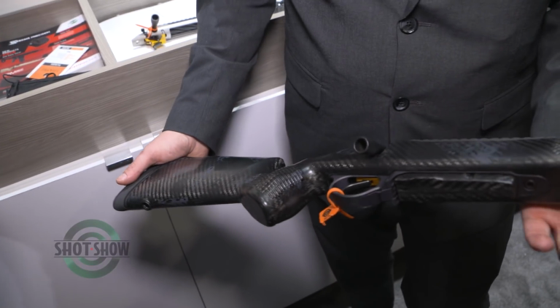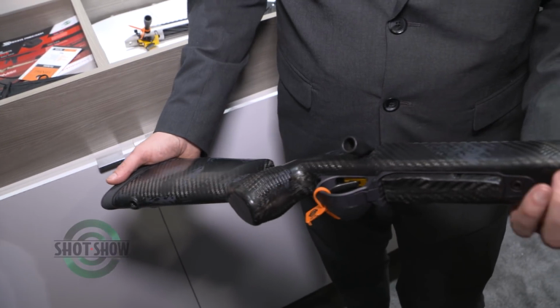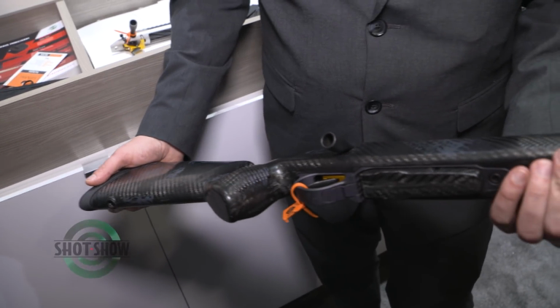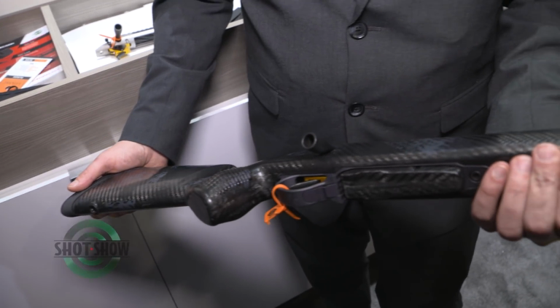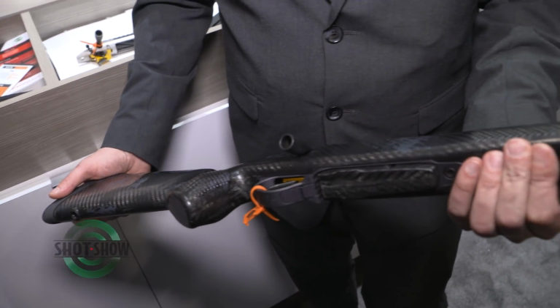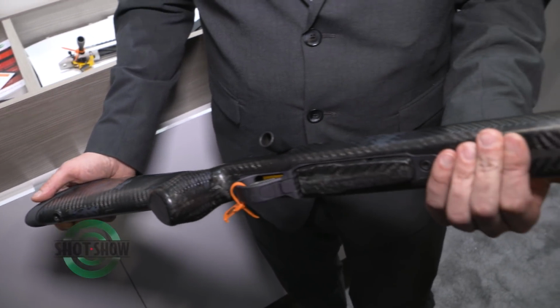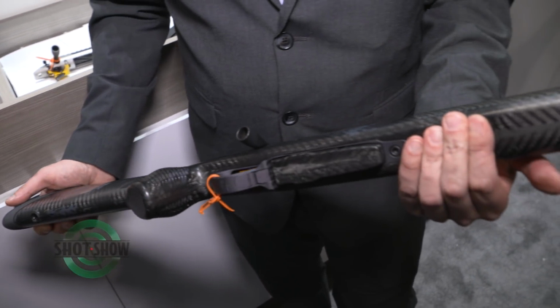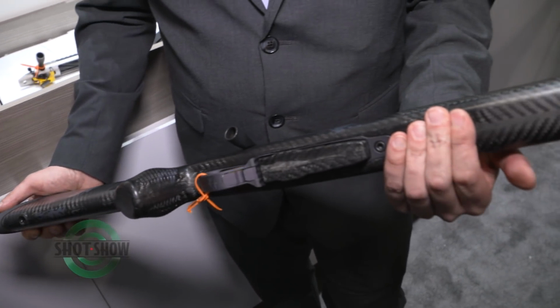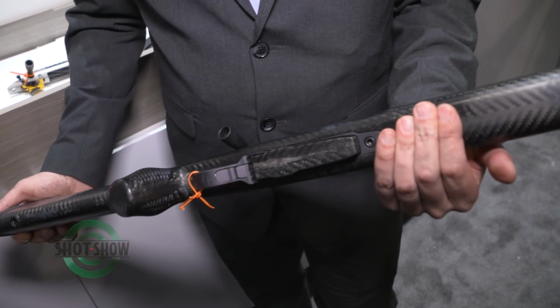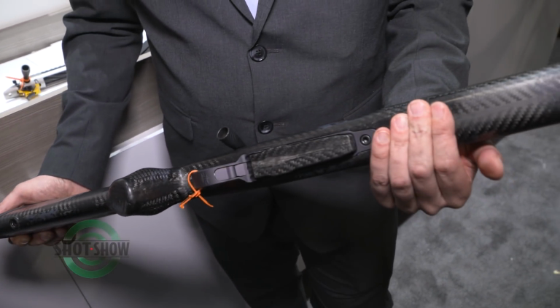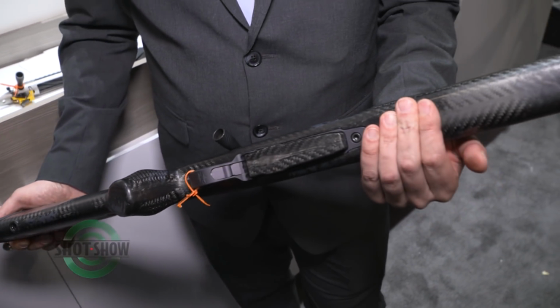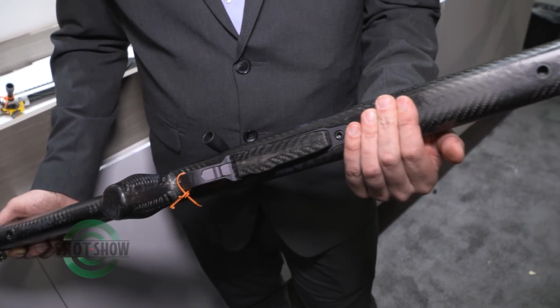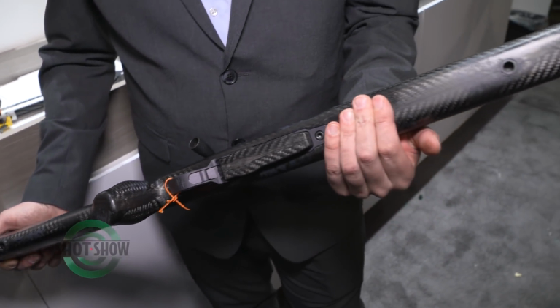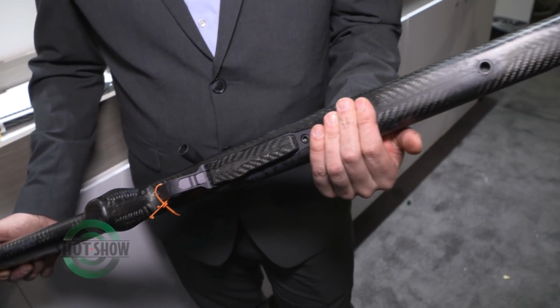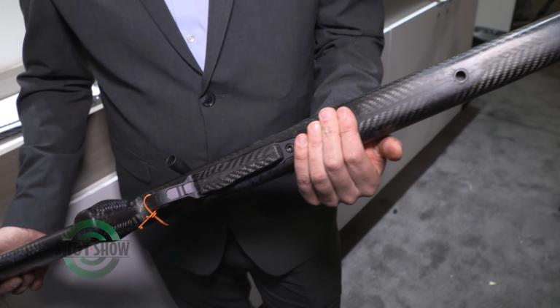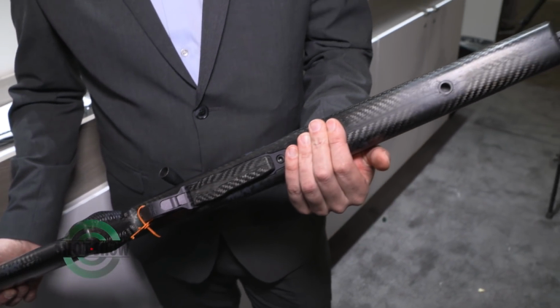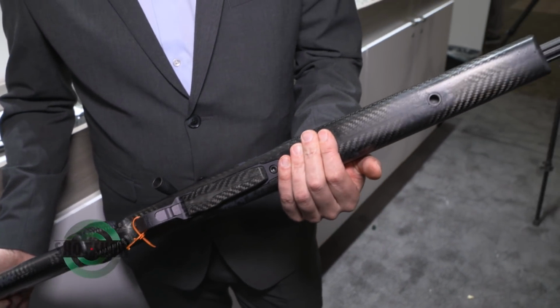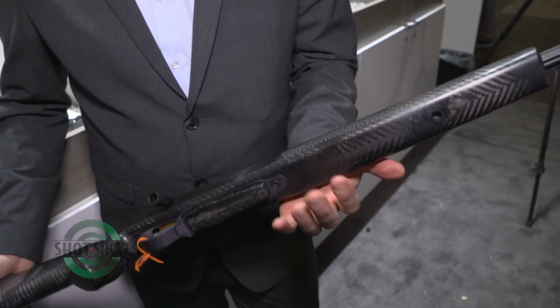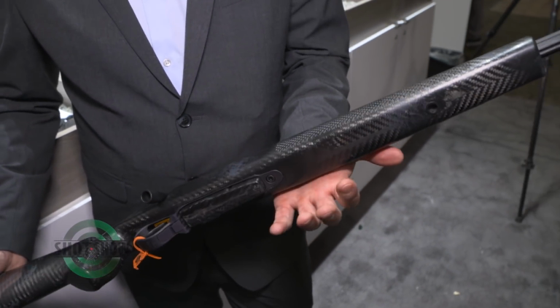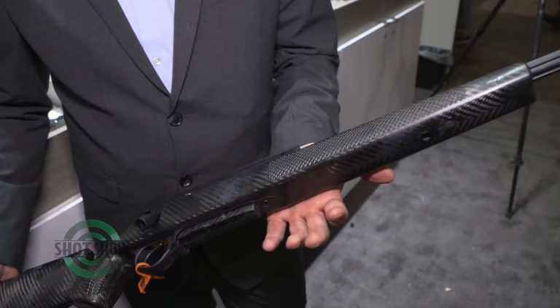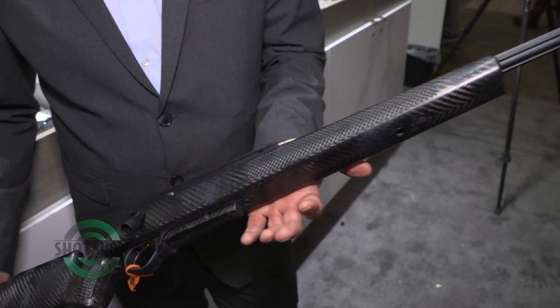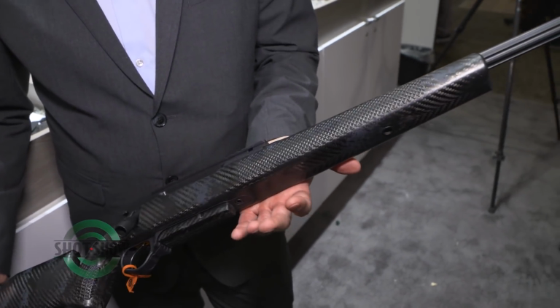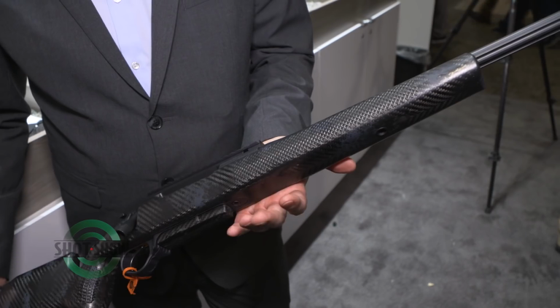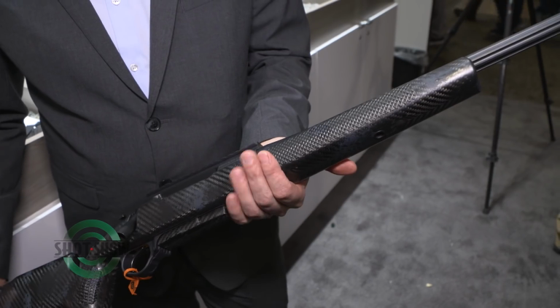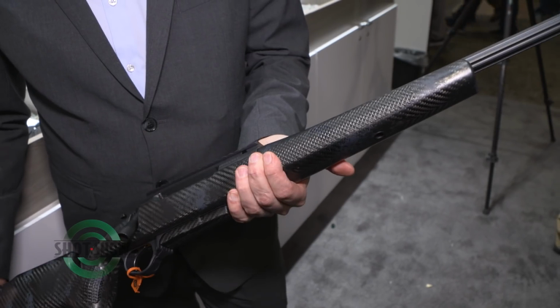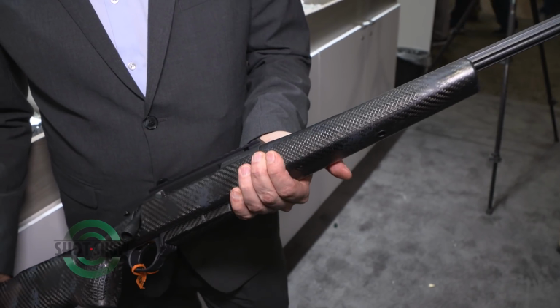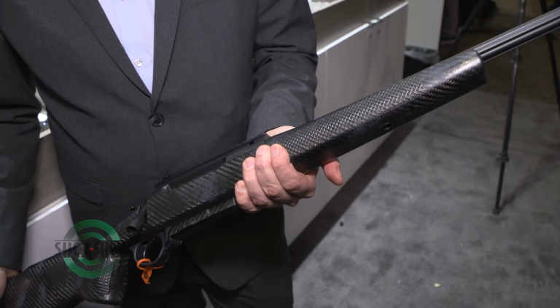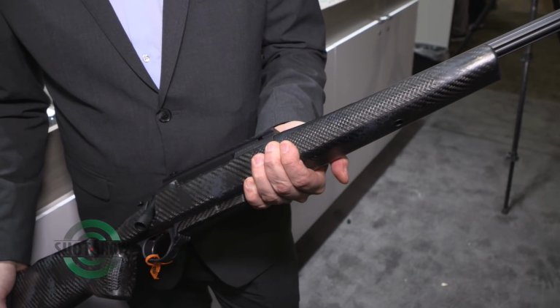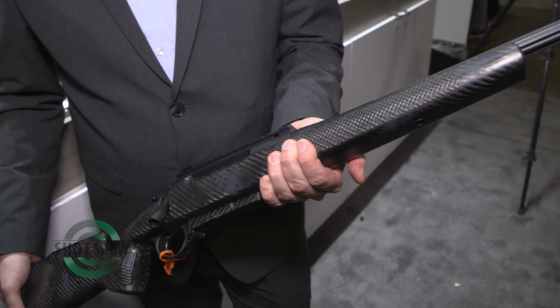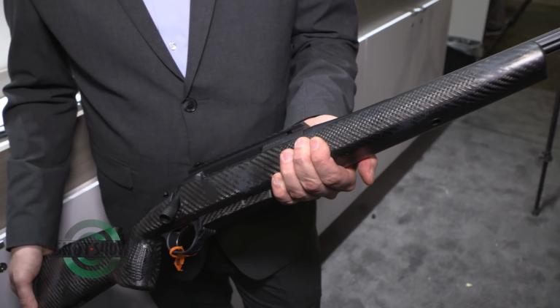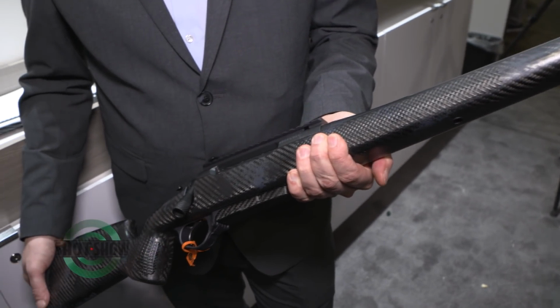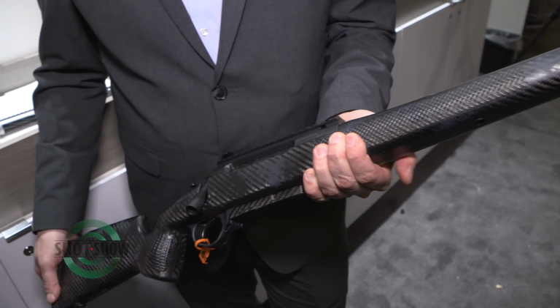With it being carbon fiber, what's the weight on this? This whole rifle weighs seven pounds.